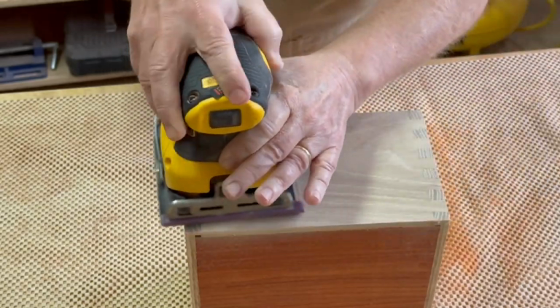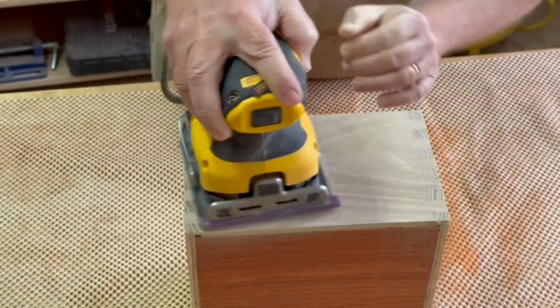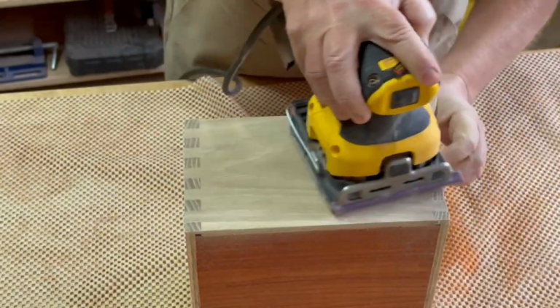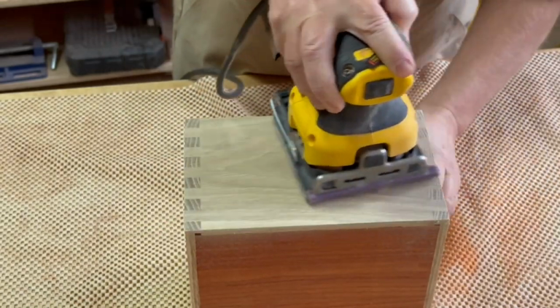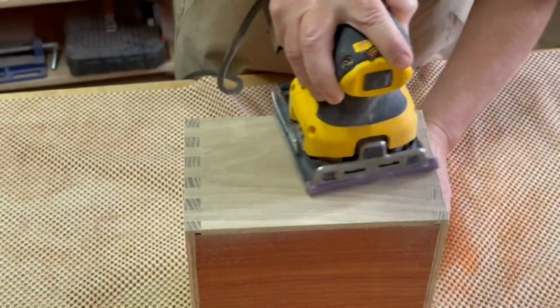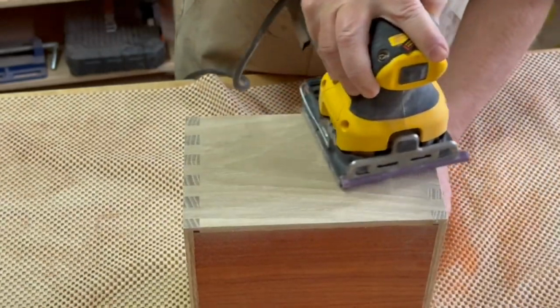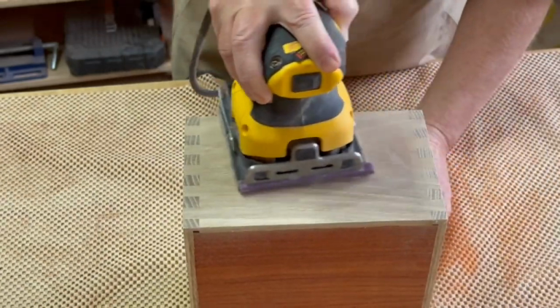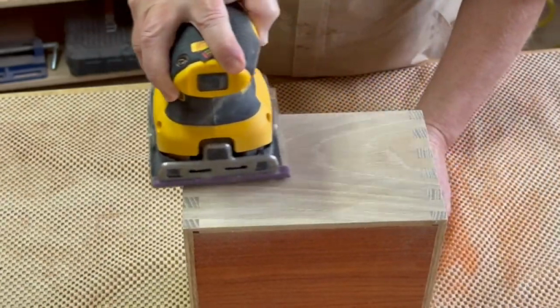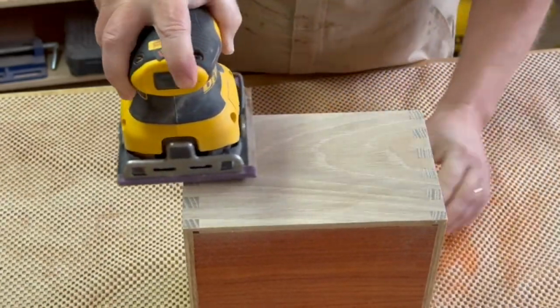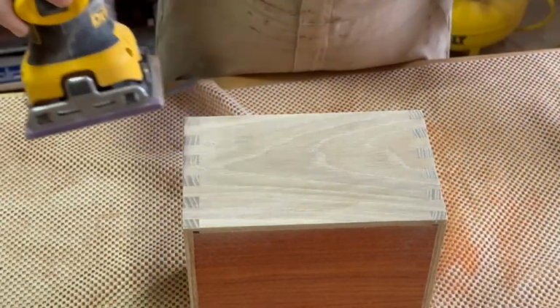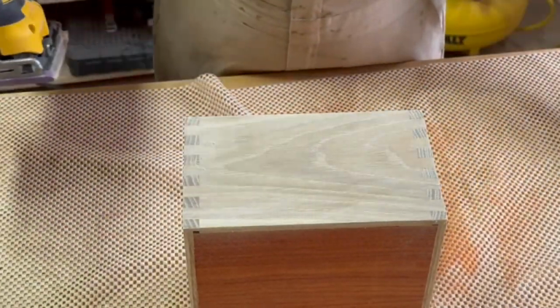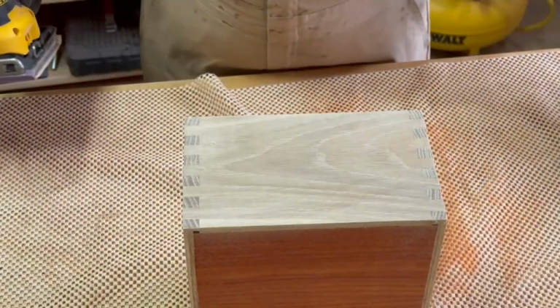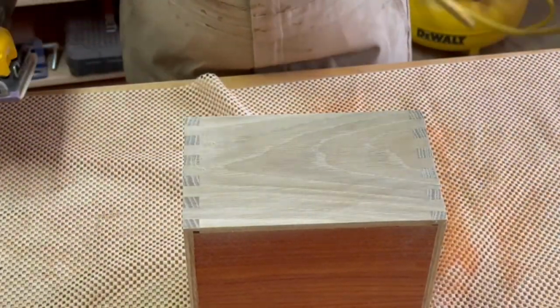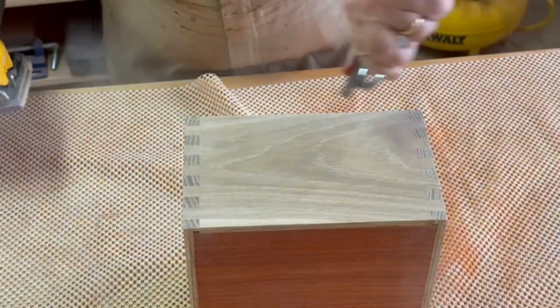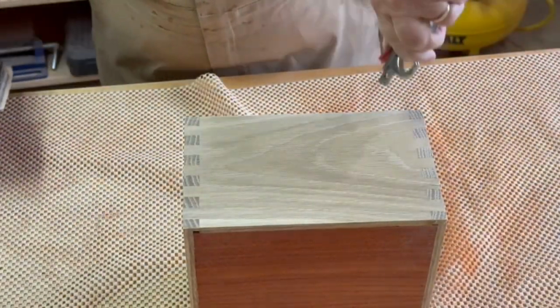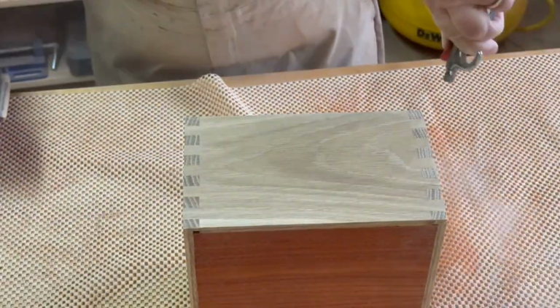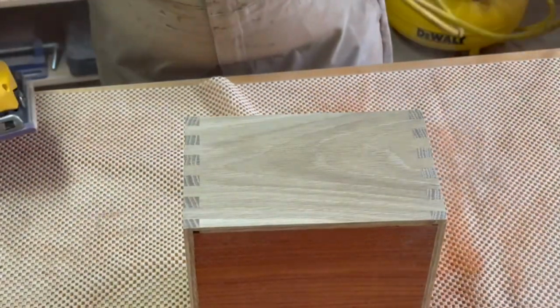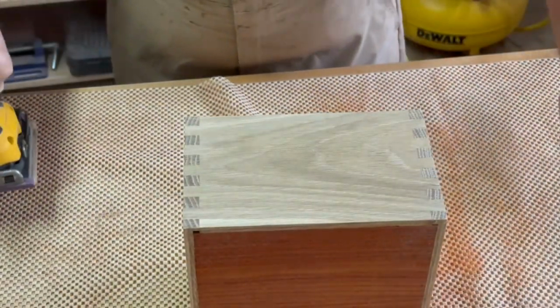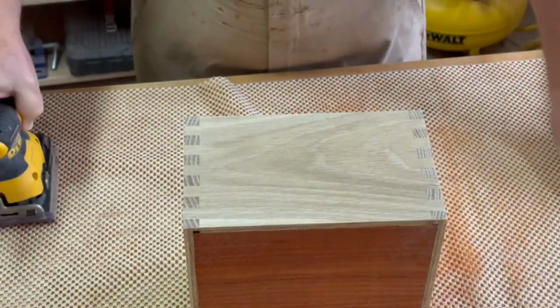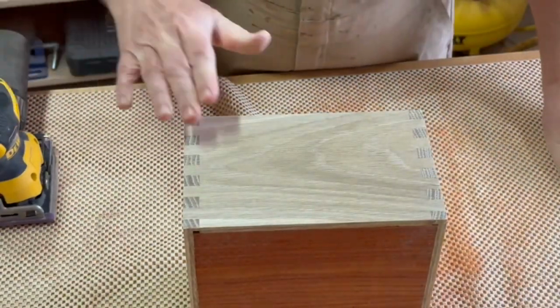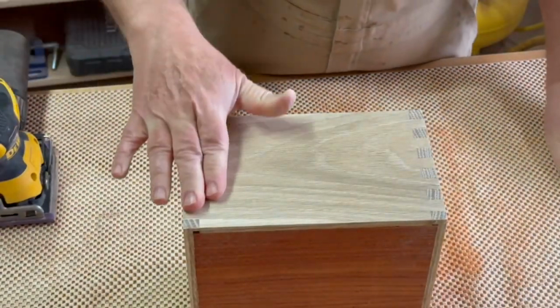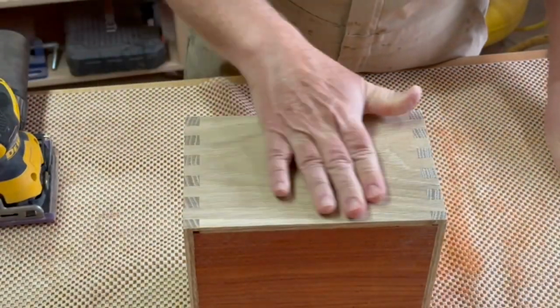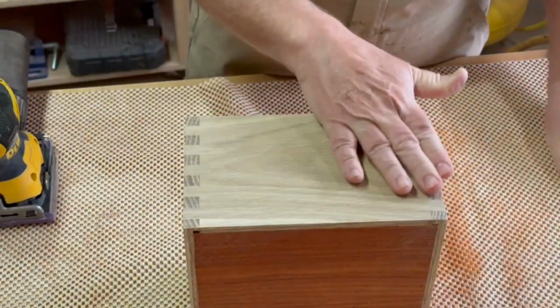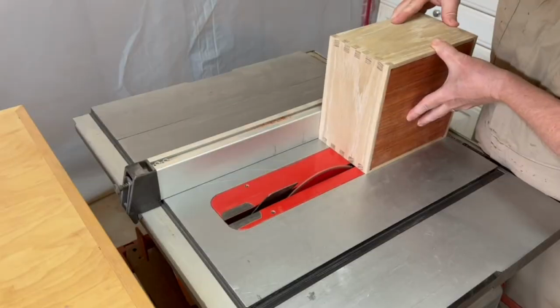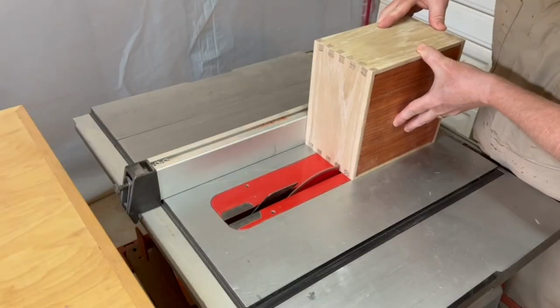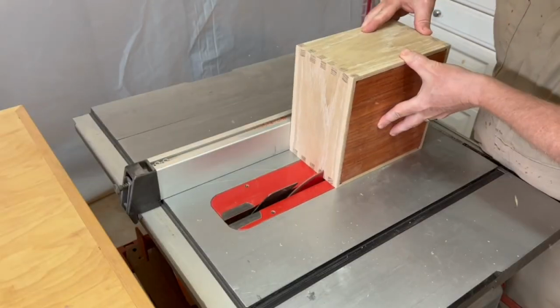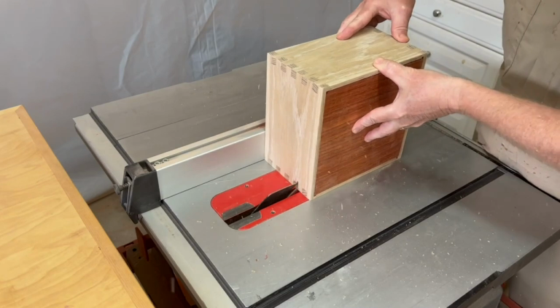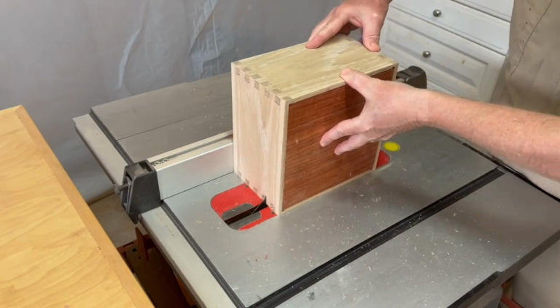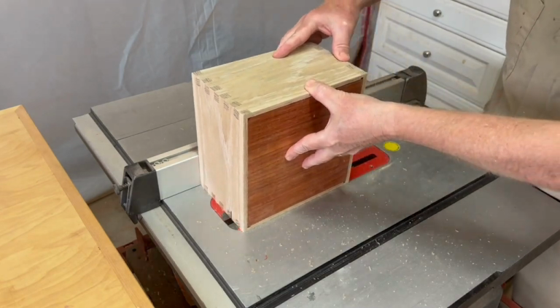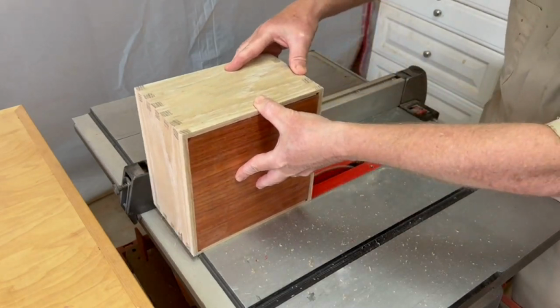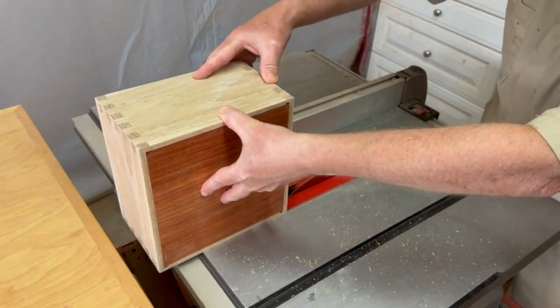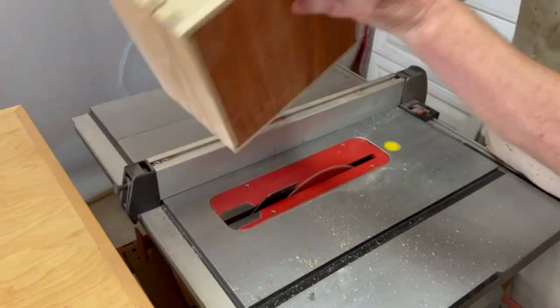After sanding the joints down, it's time to cut the lid off with just a simple cut on the table saw.